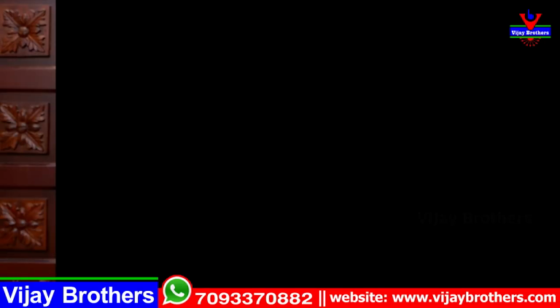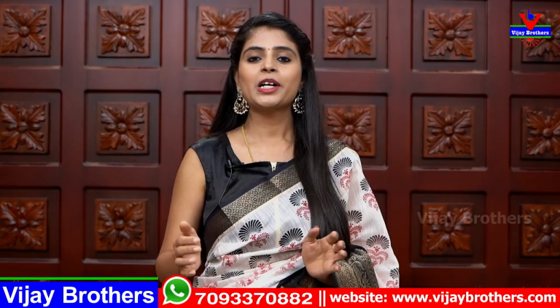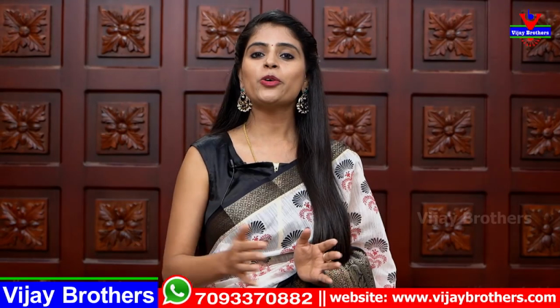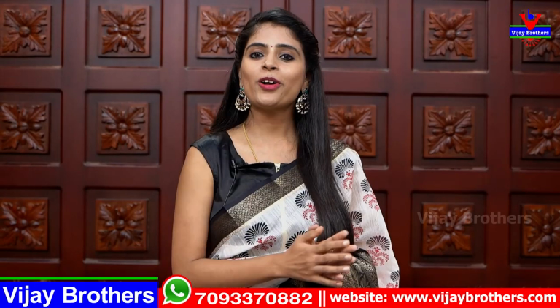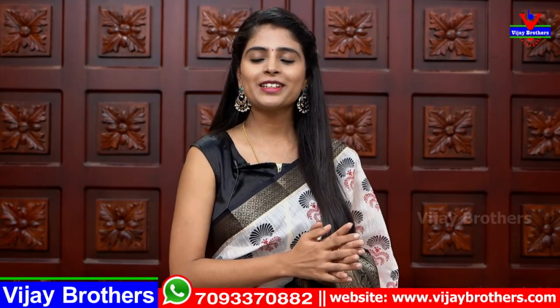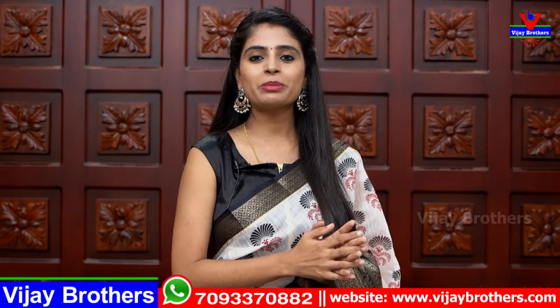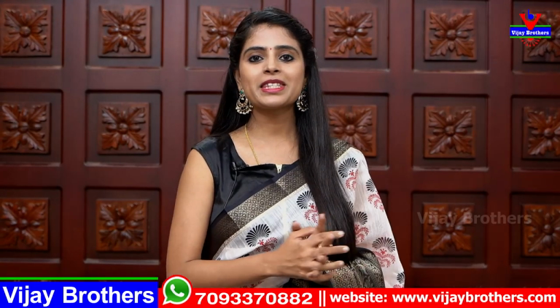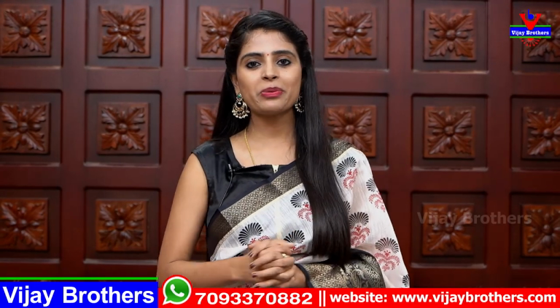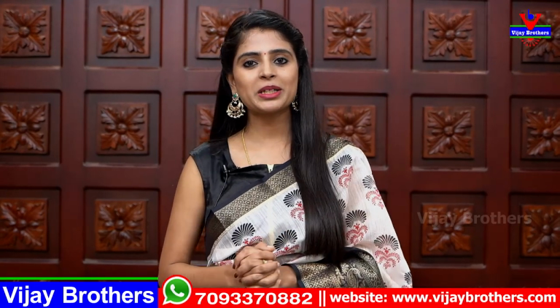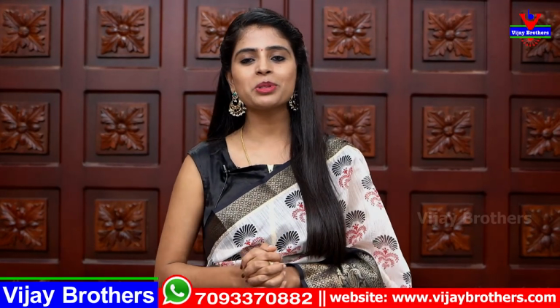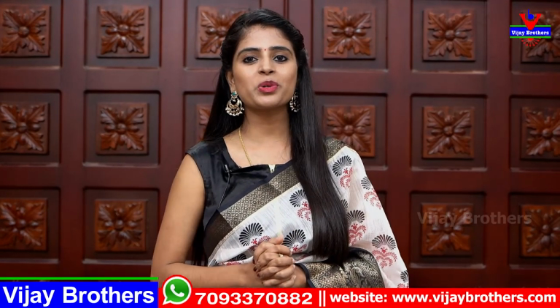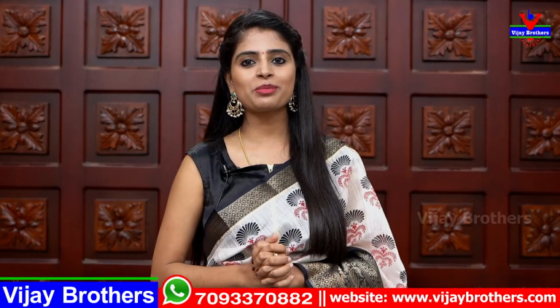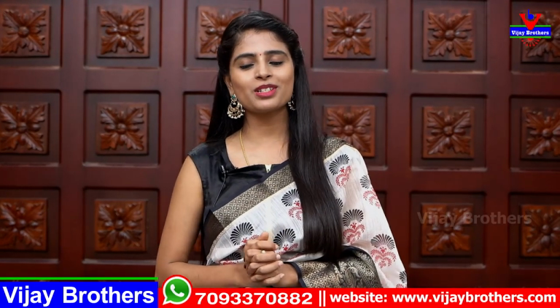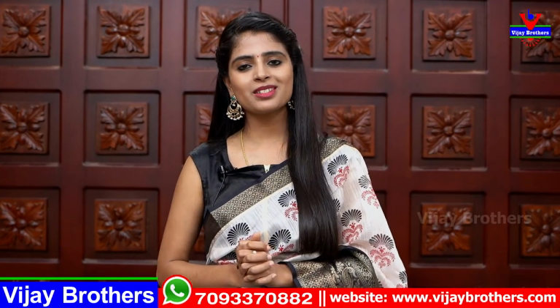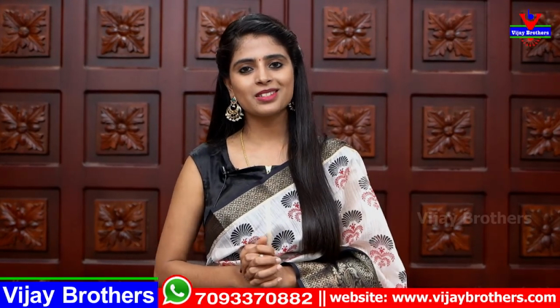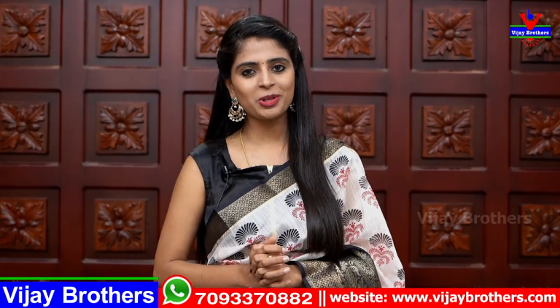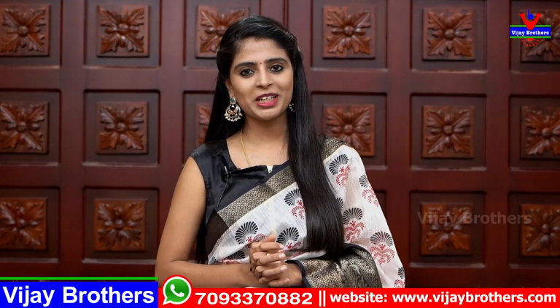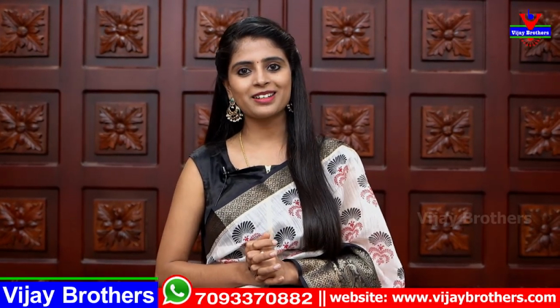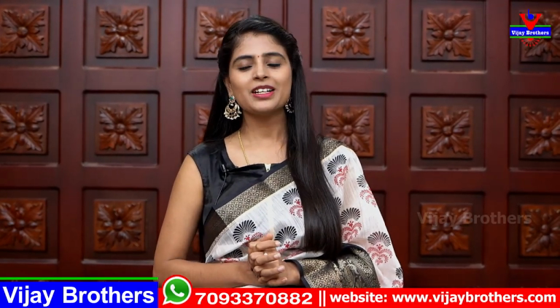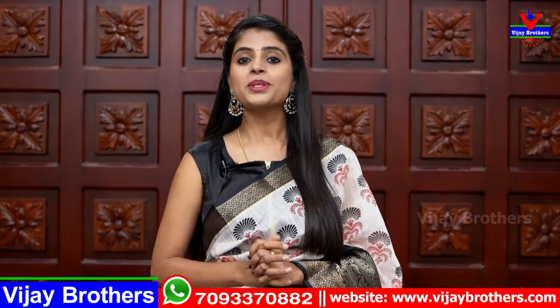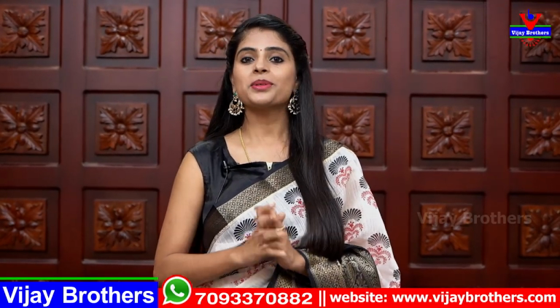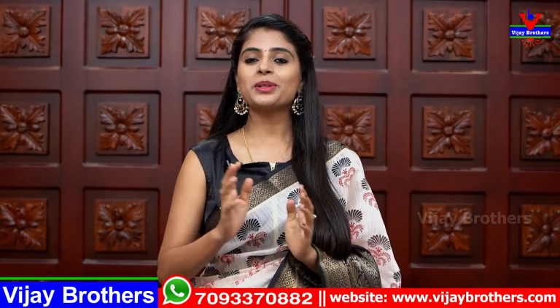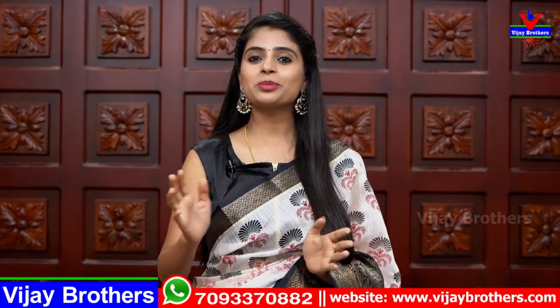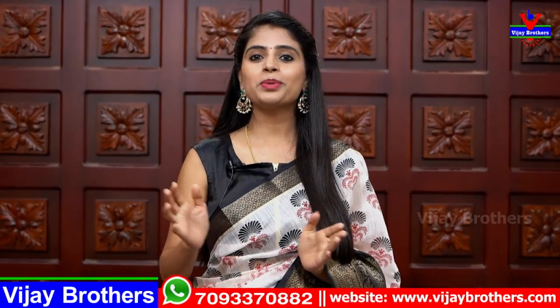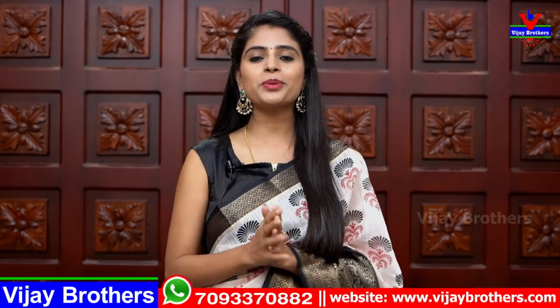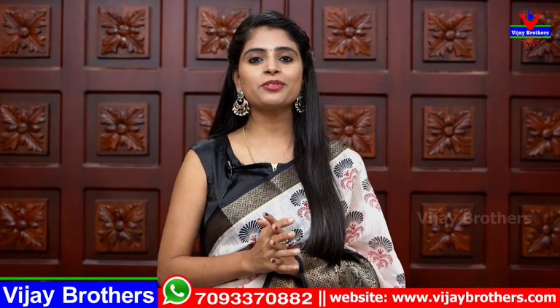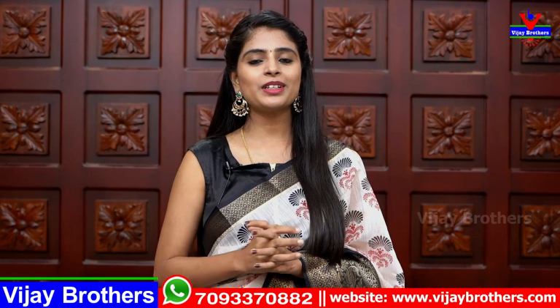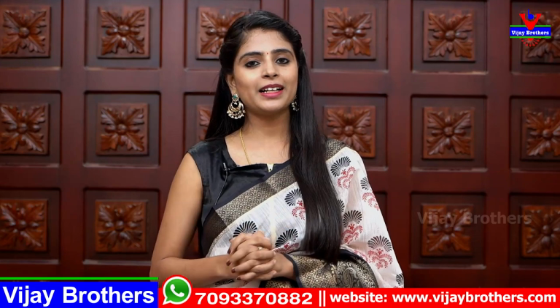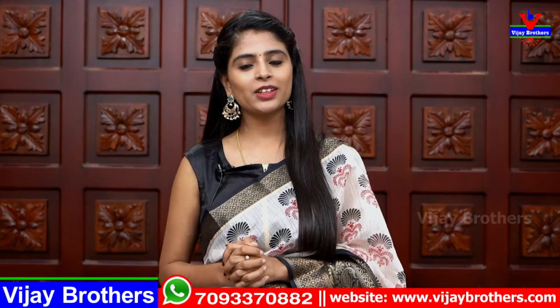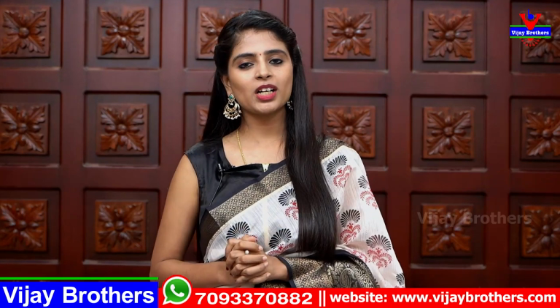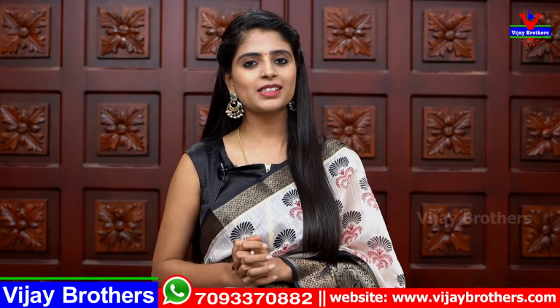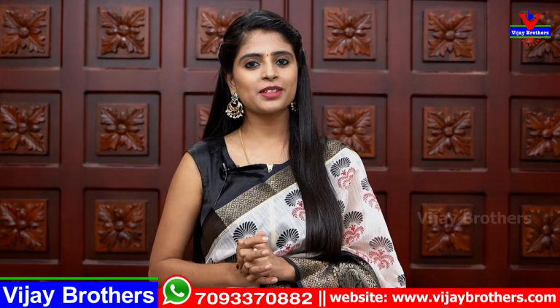Hello all! Namaste! Welcome to Vijay Brothers! This is Monica. I will show you a beautiful linen cotton sari.